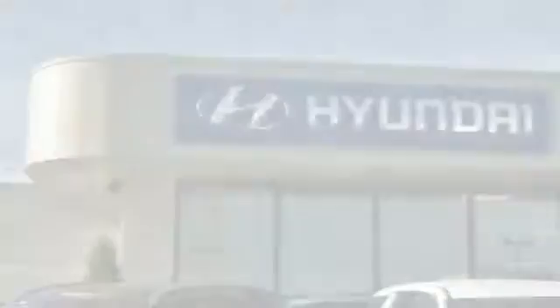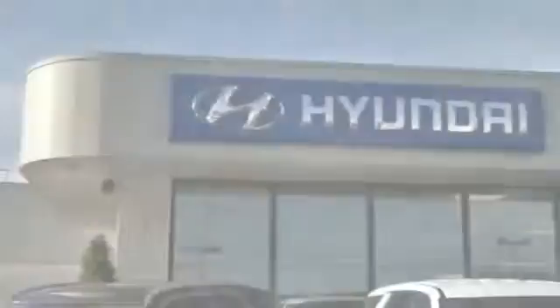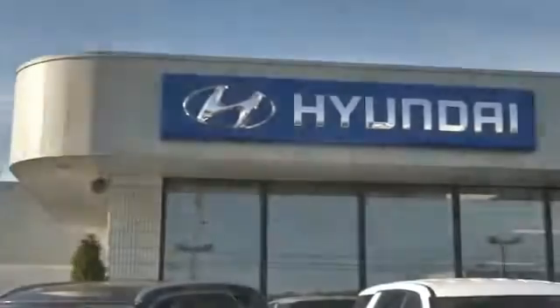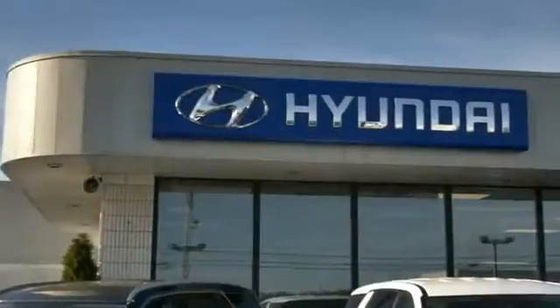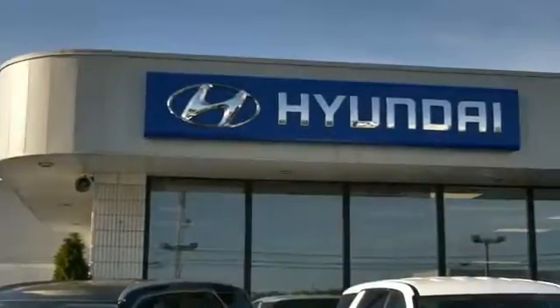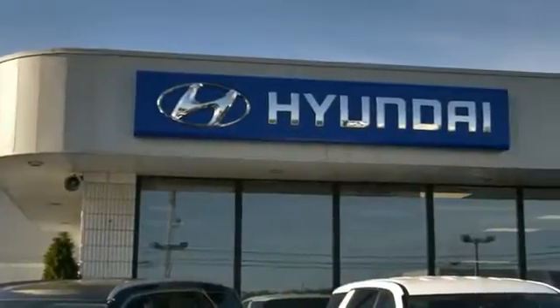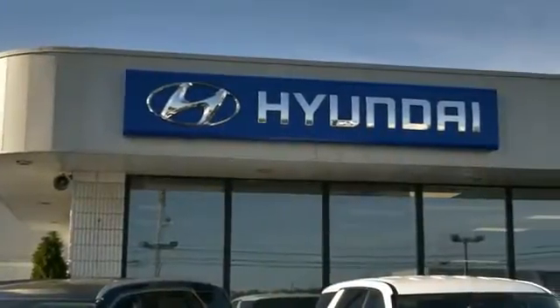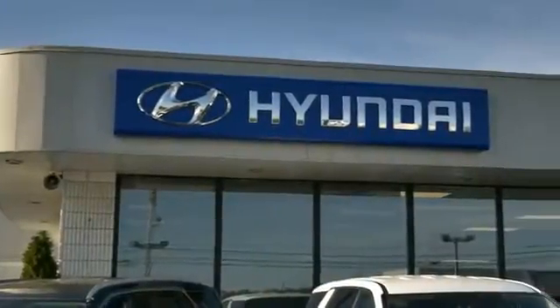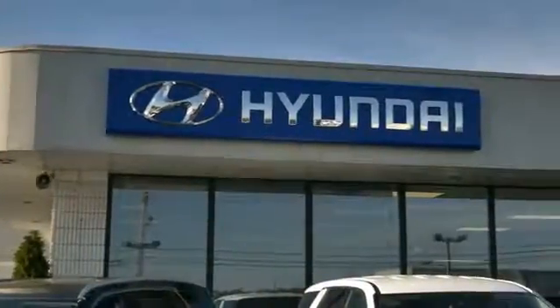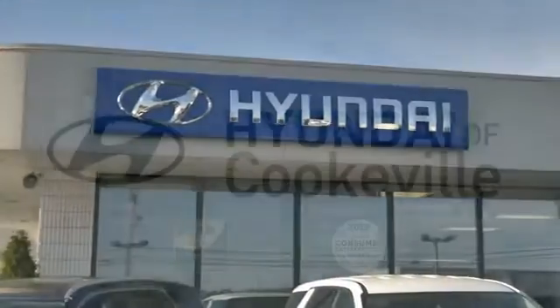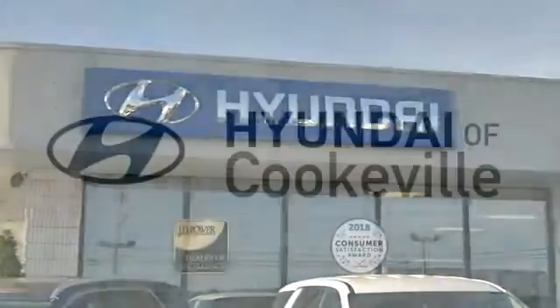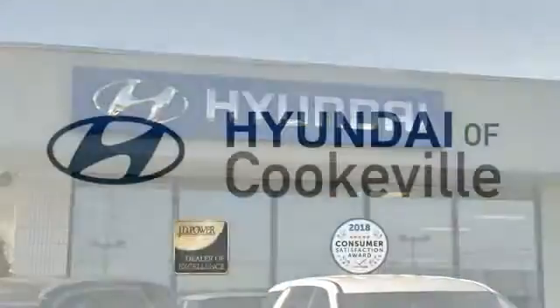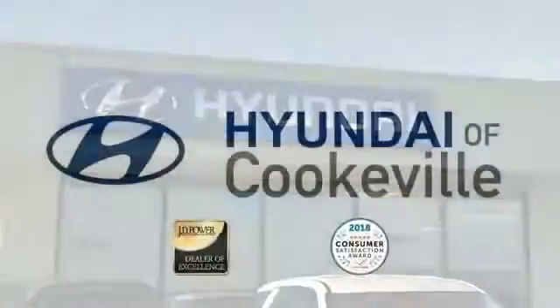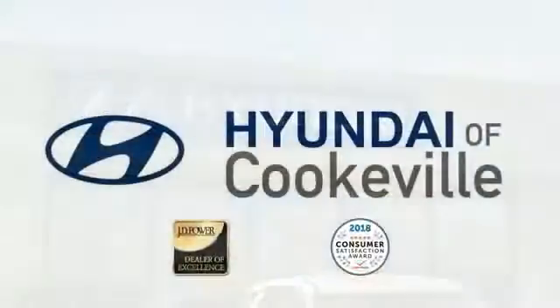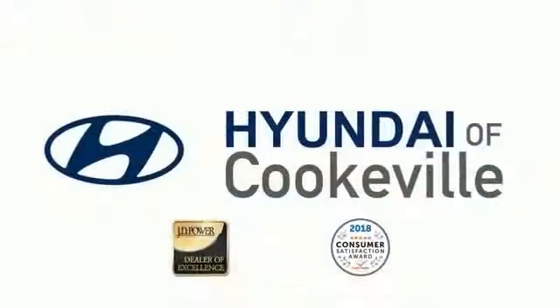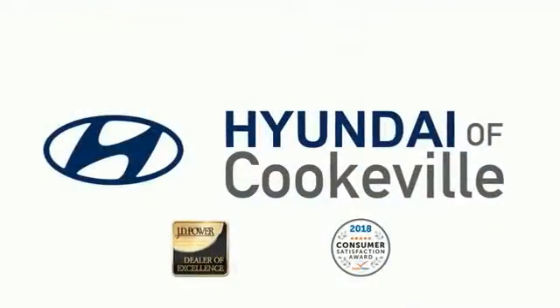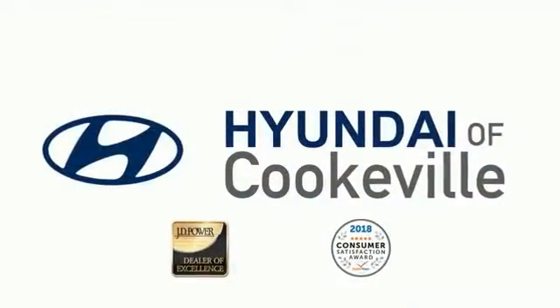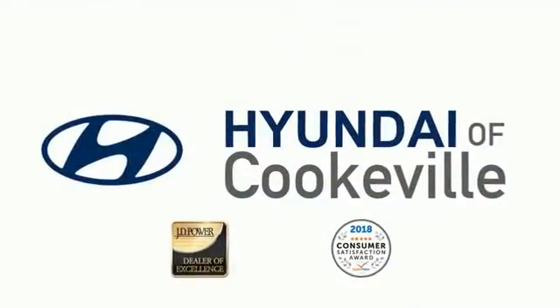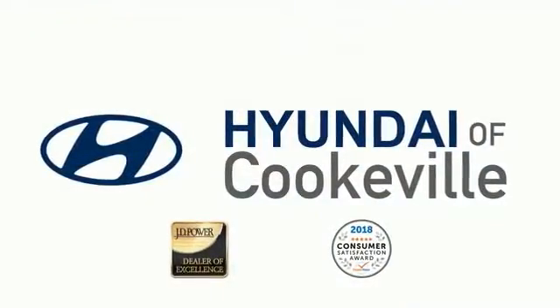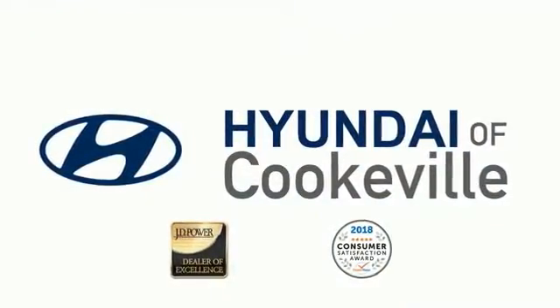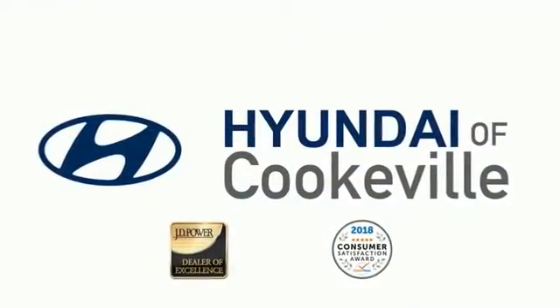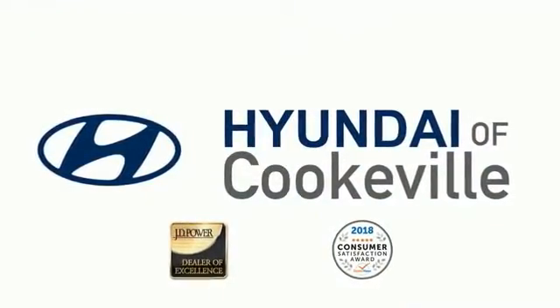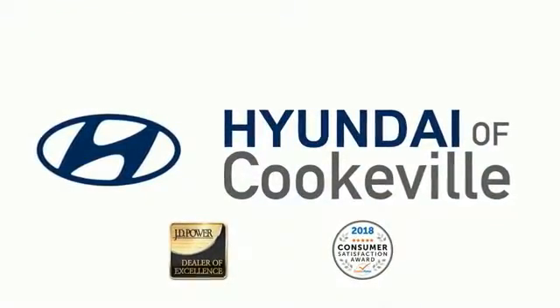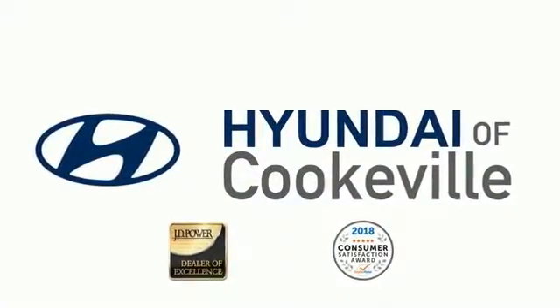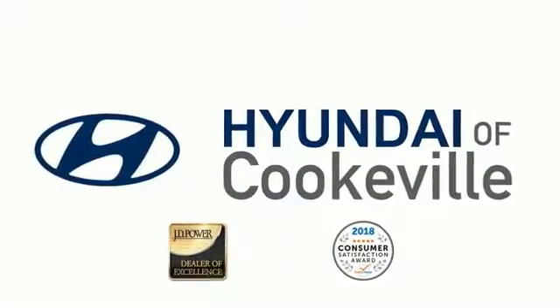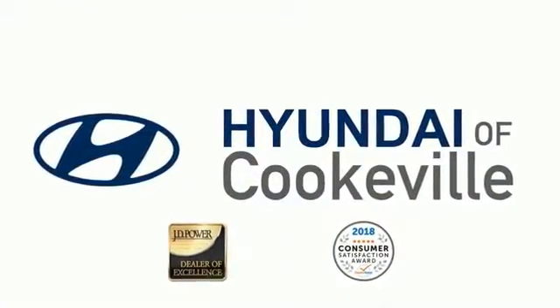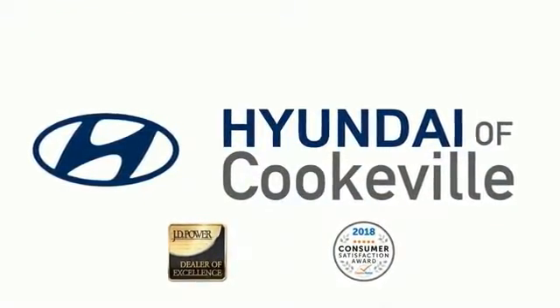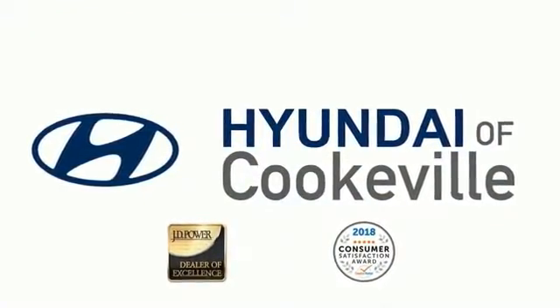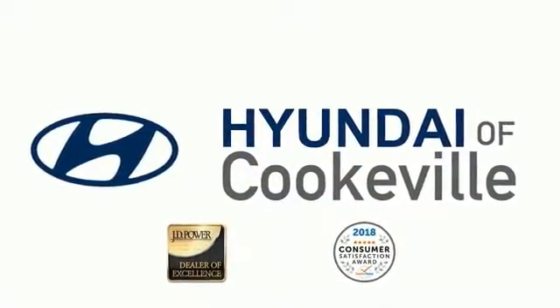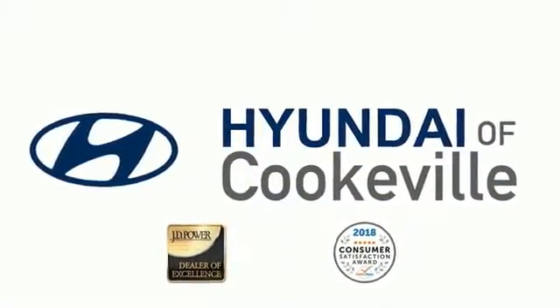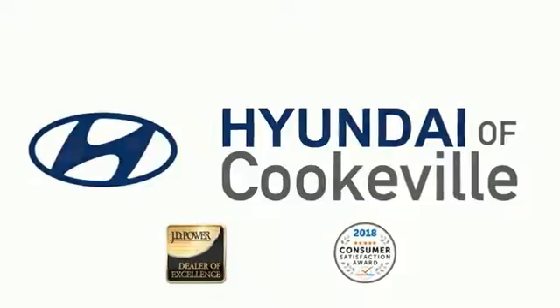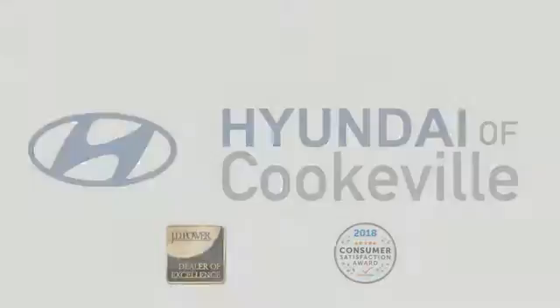Confidence, convenience, Hyundai of Cookeville, an award-winning store with that small-town feel.